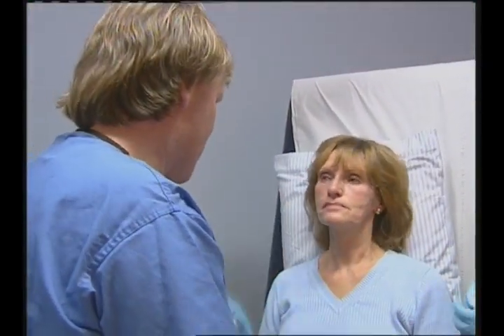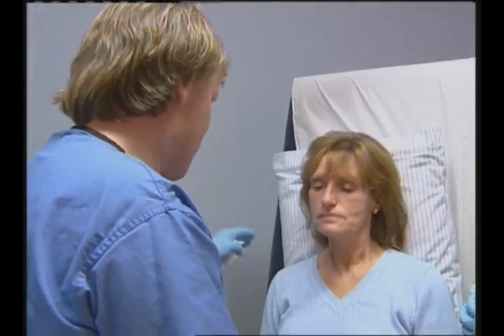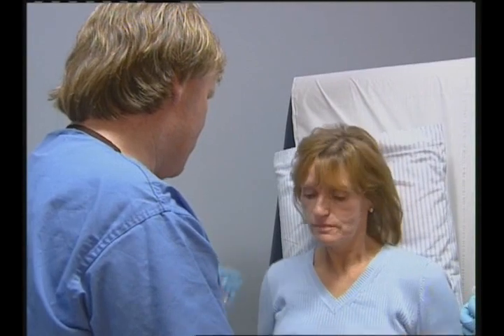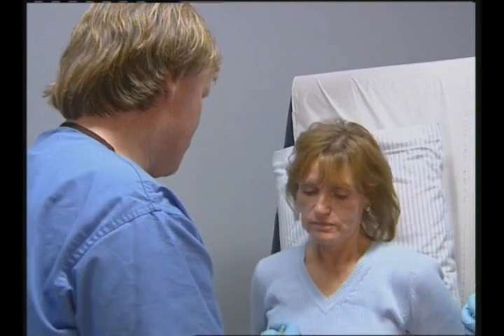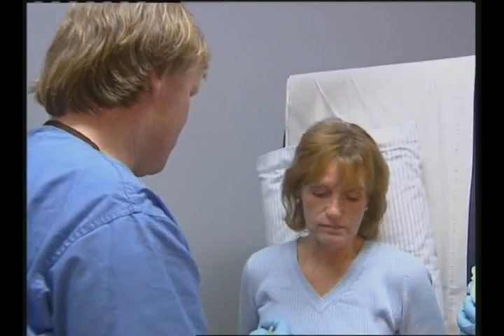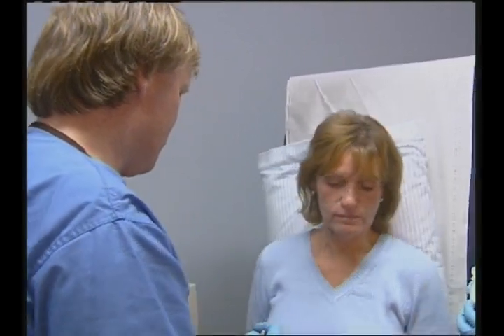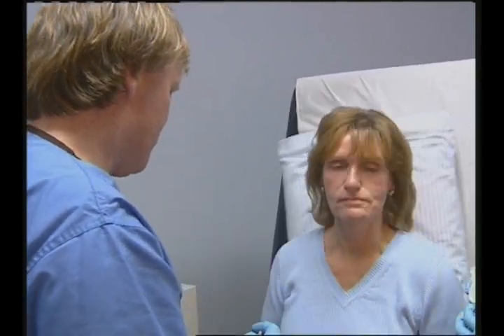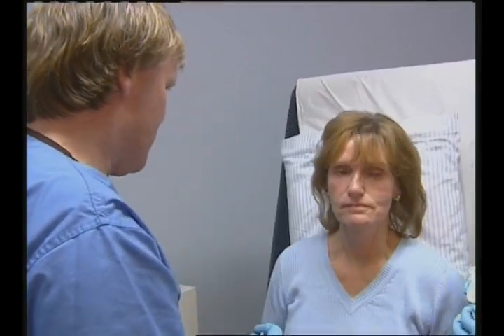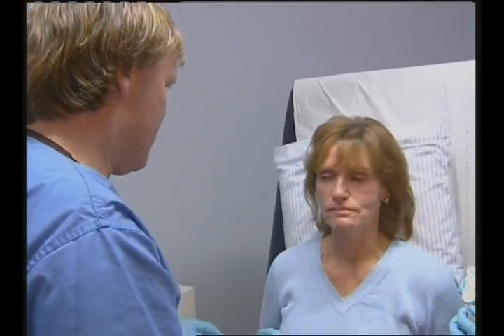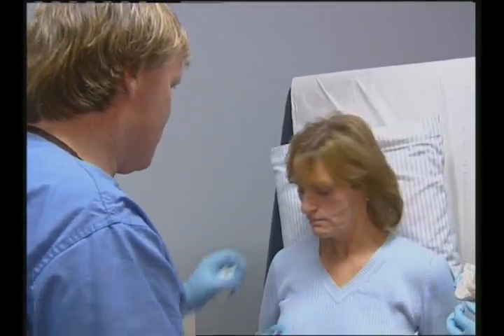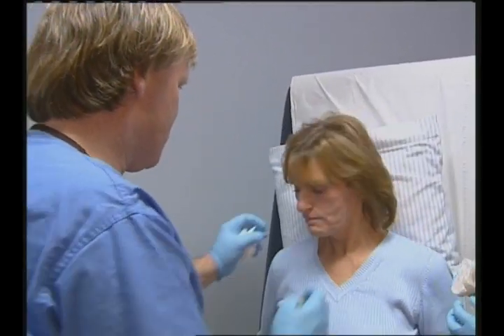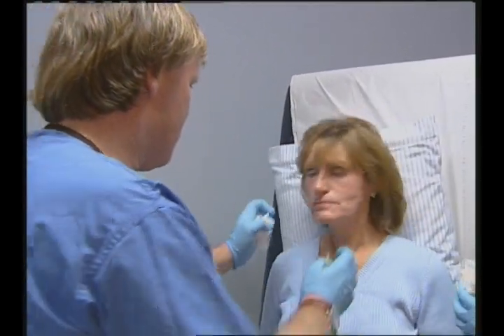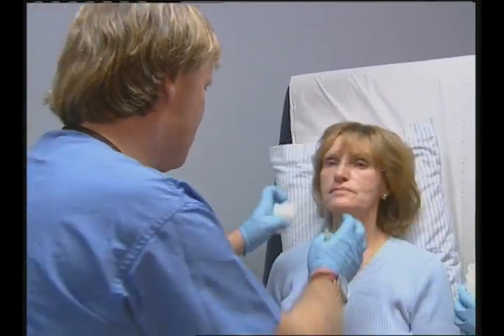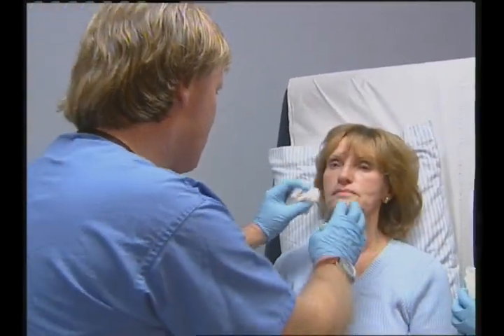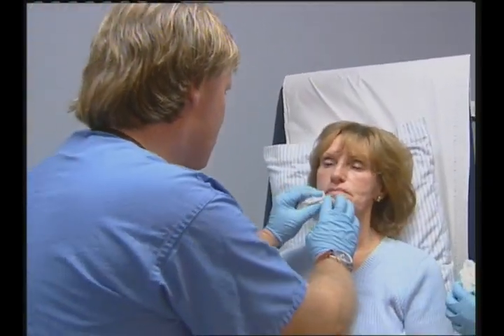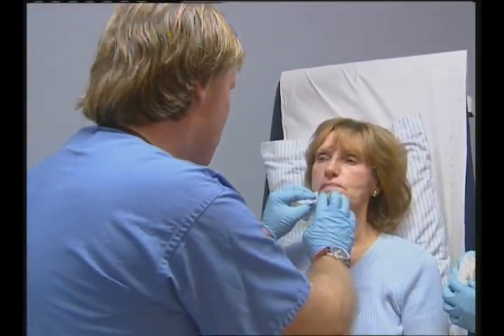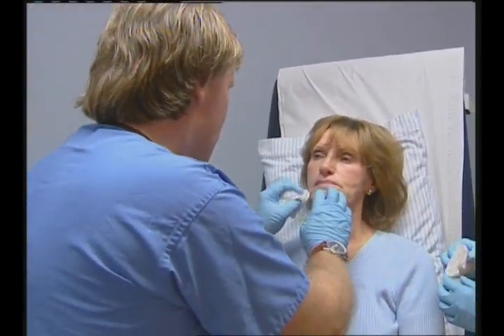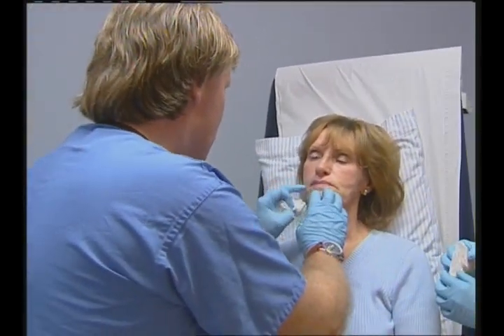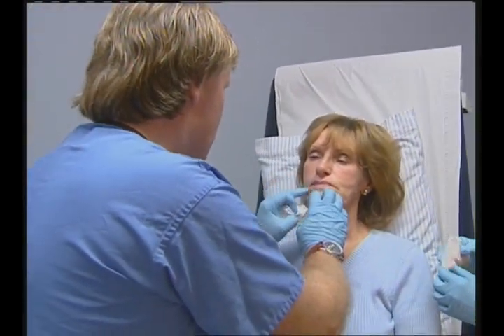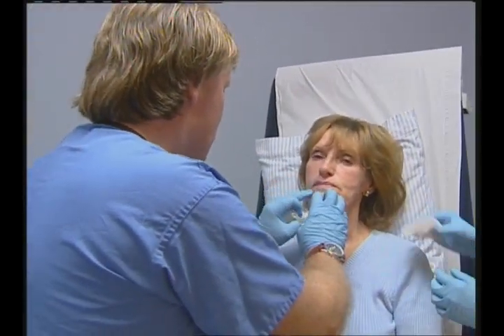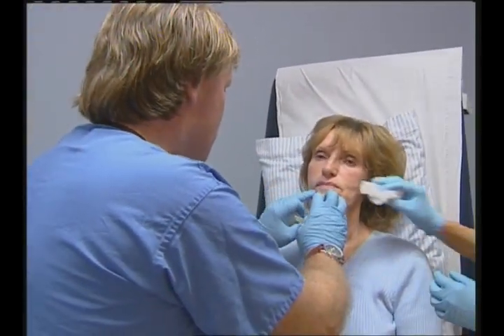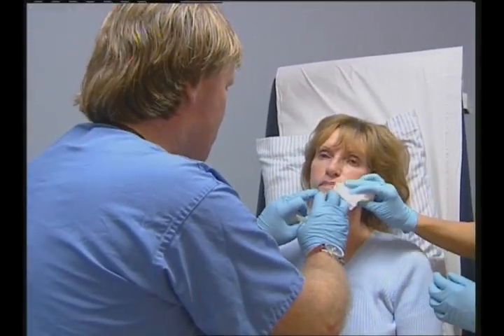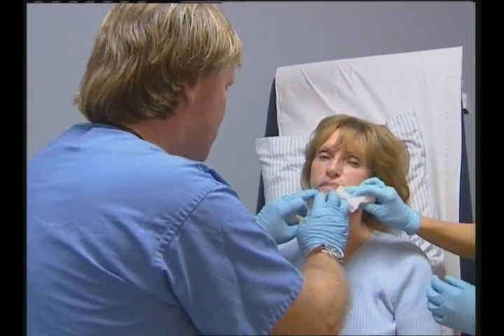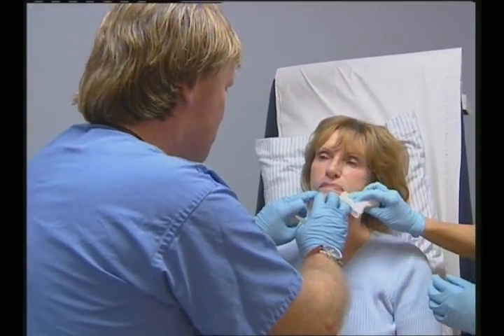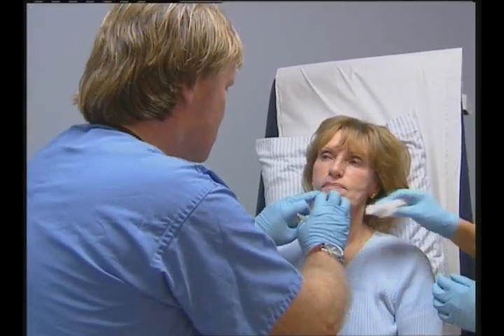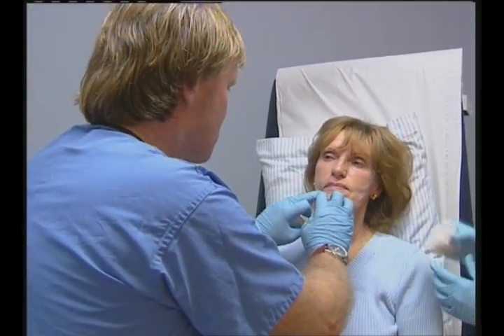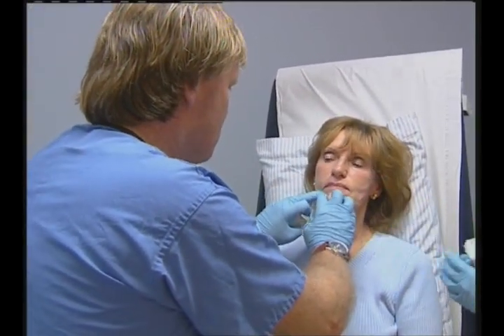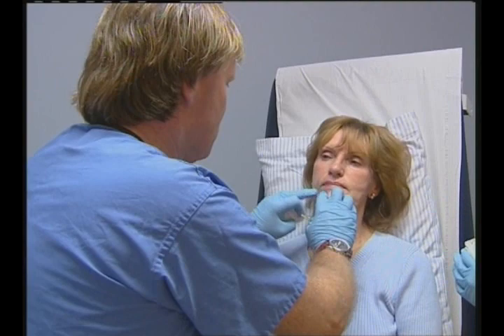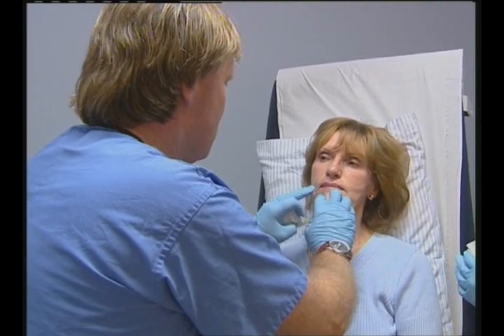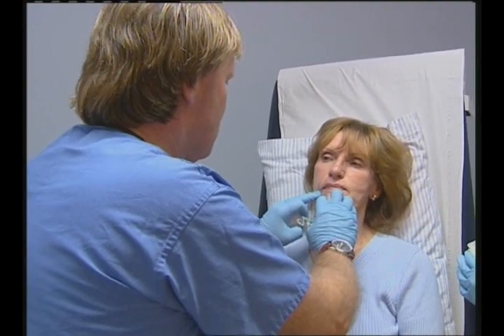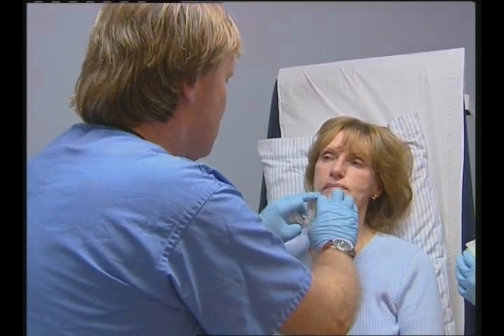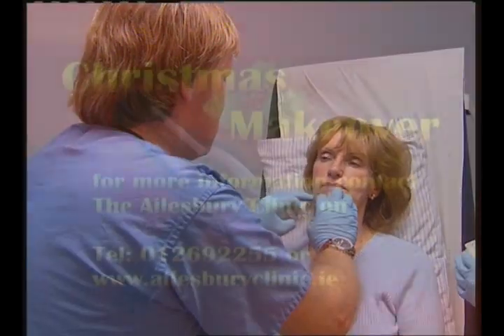Join us next time for the second part of Ellen's makeover, when she will be having a series of dermal fillers to smooth out those lines and wrinkles.